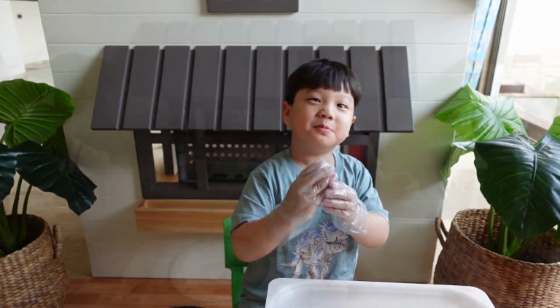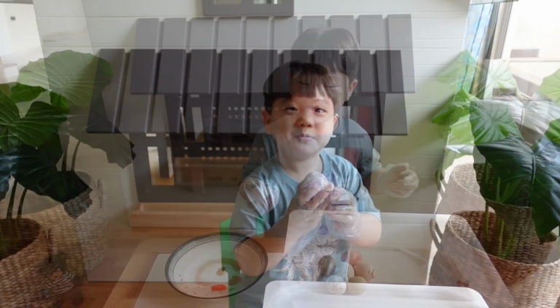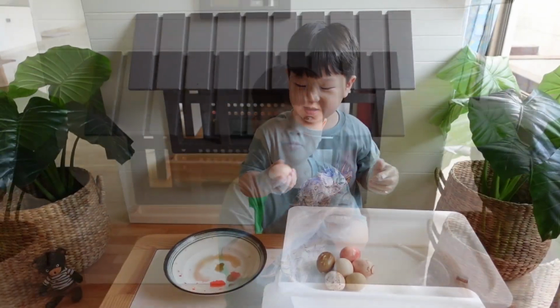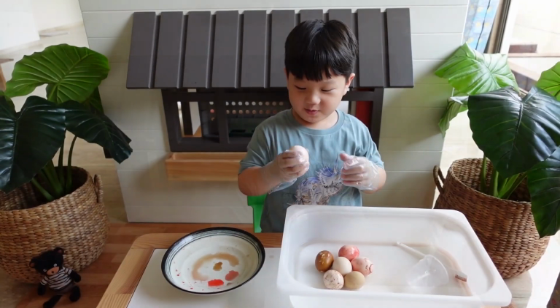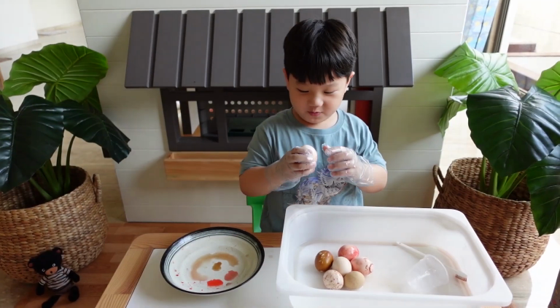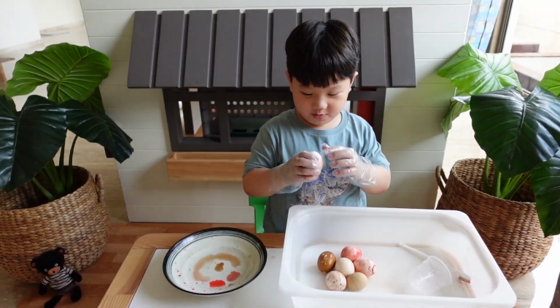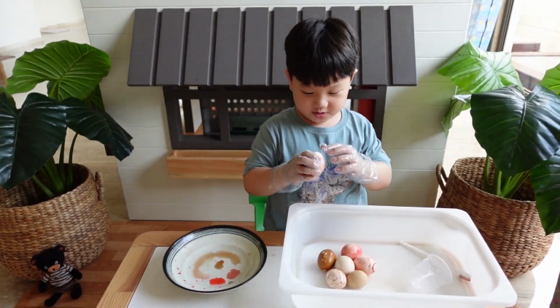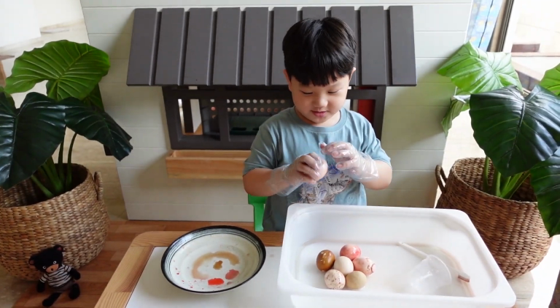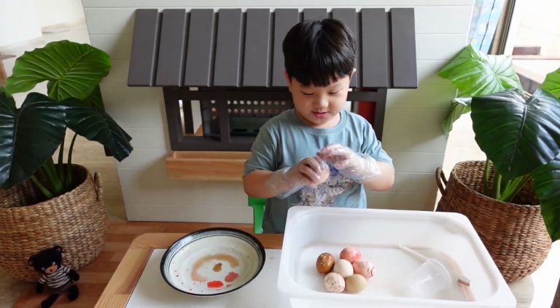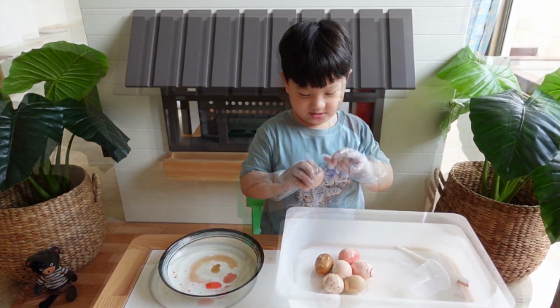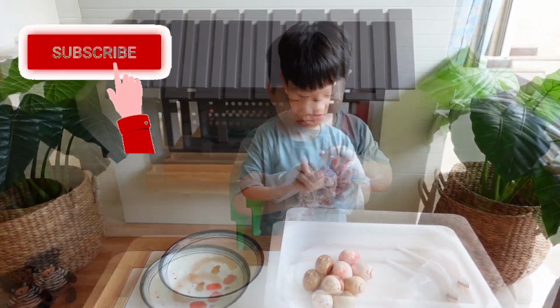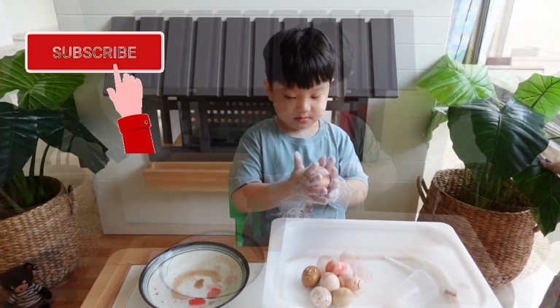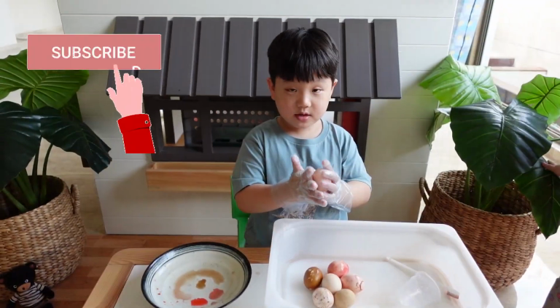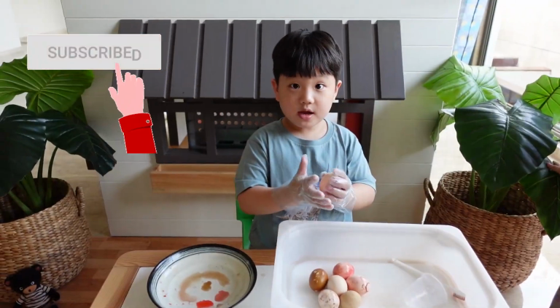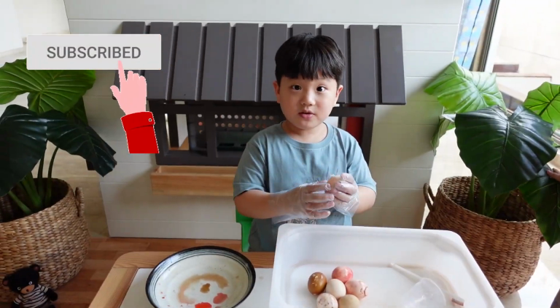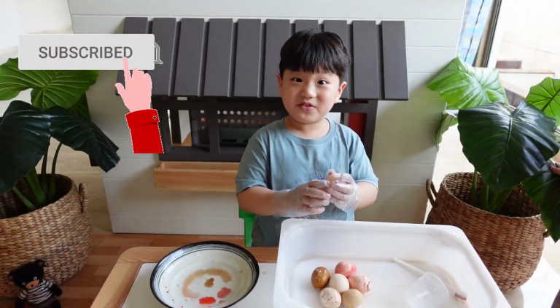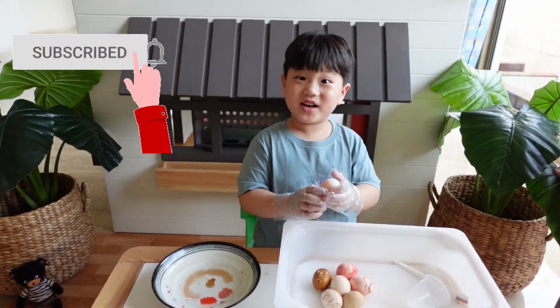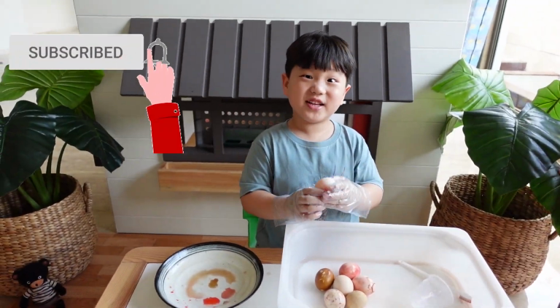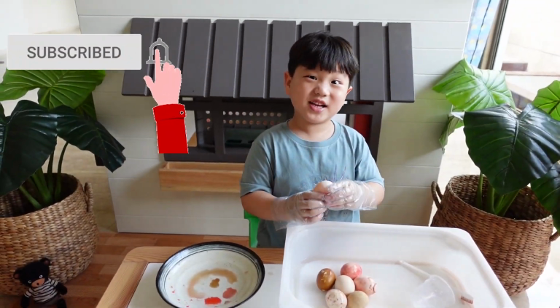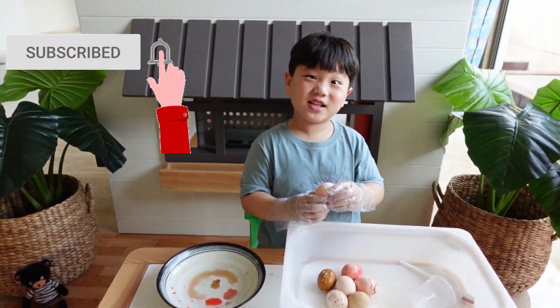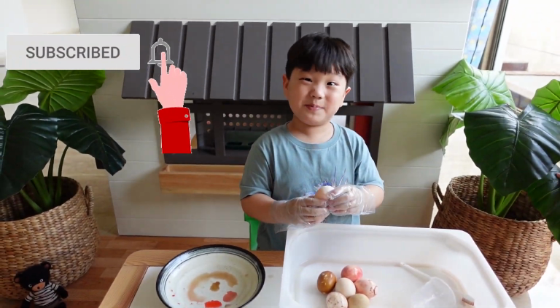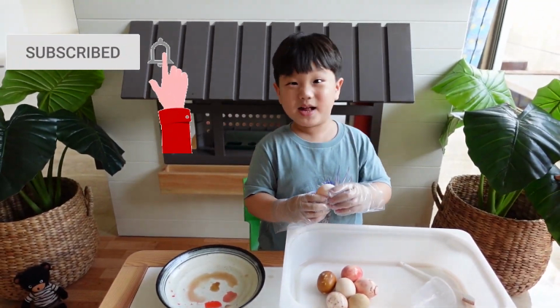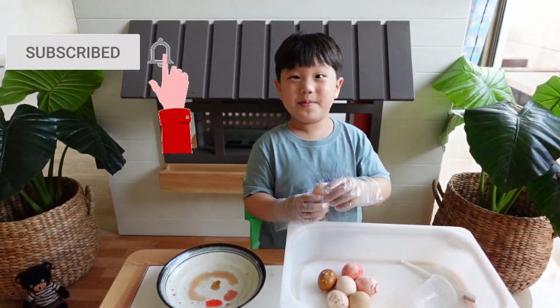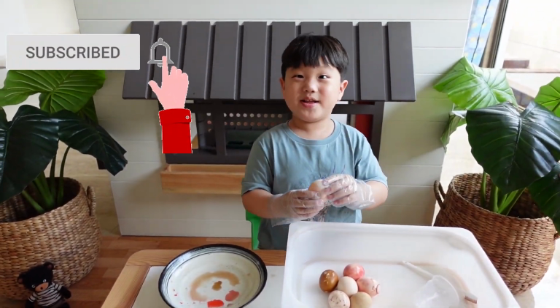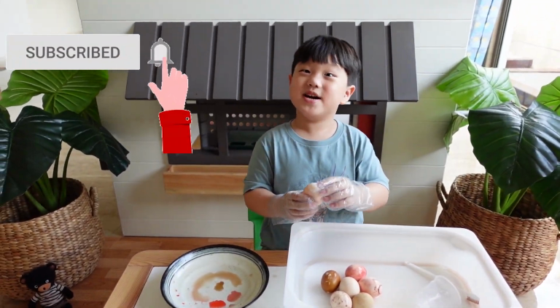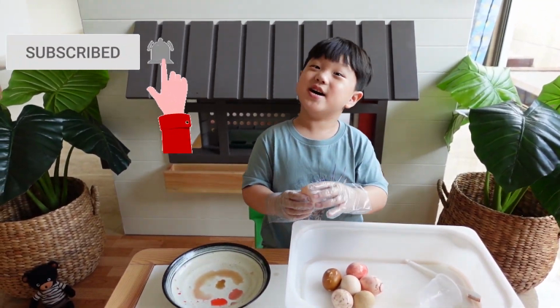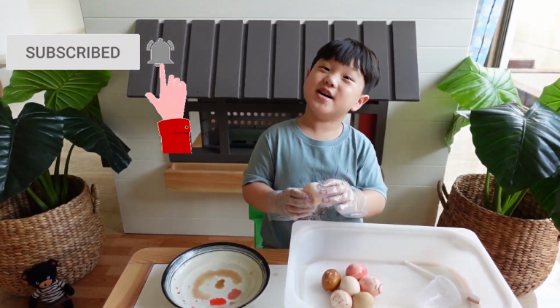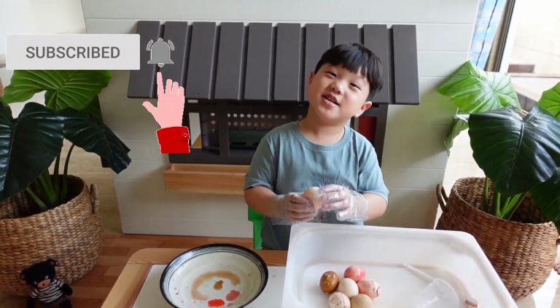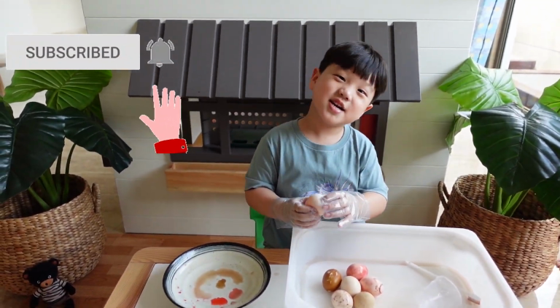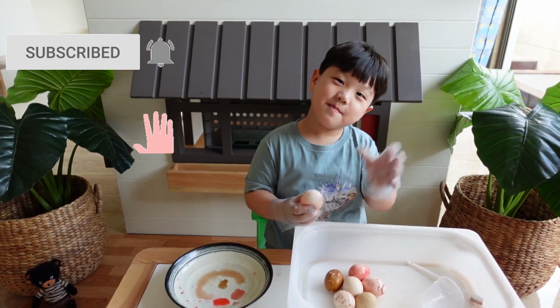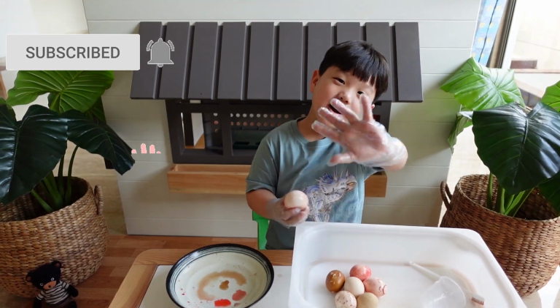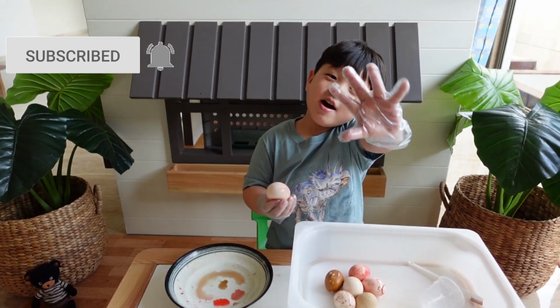Thank you for watching! Don't forget to like the video. Bye!